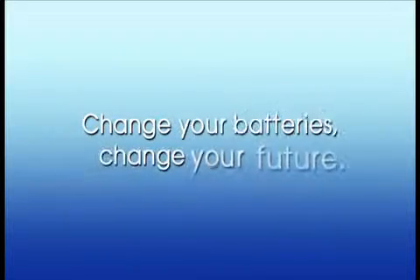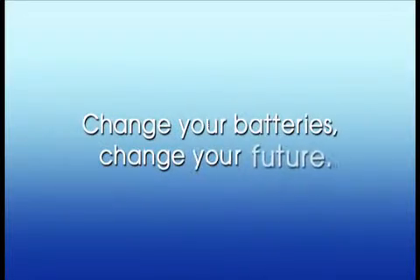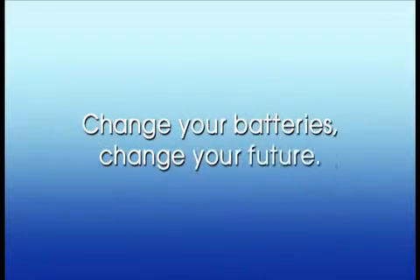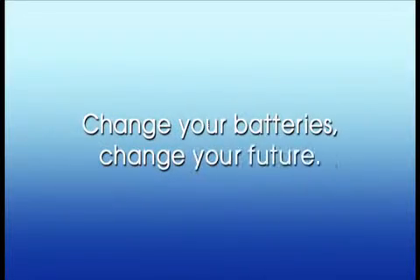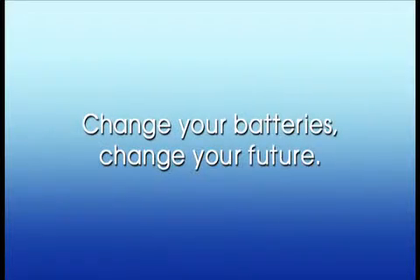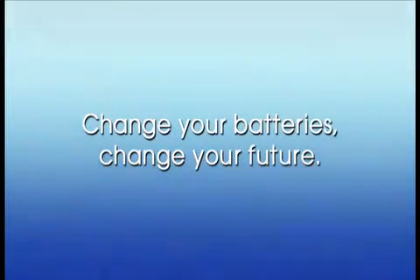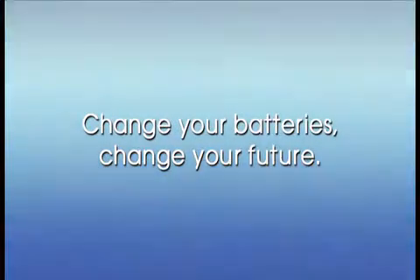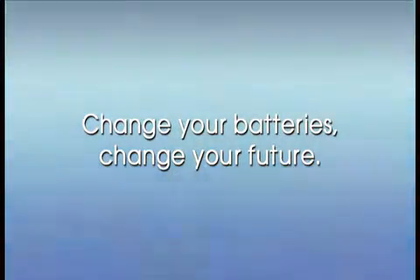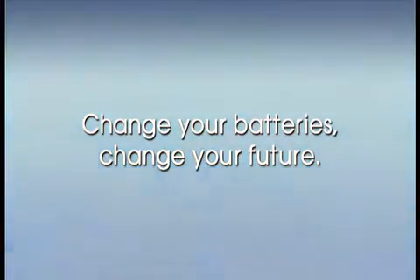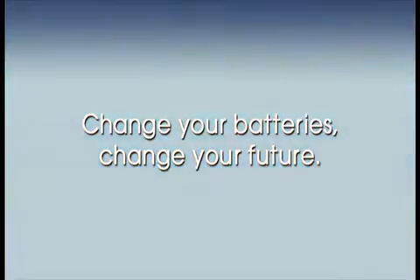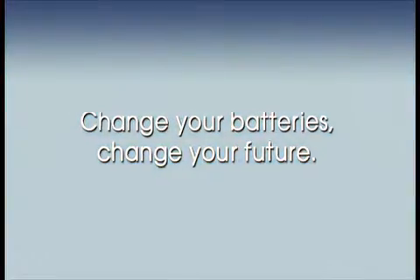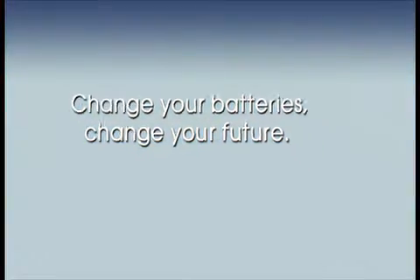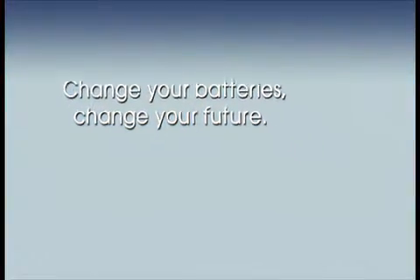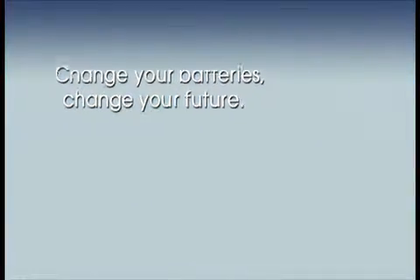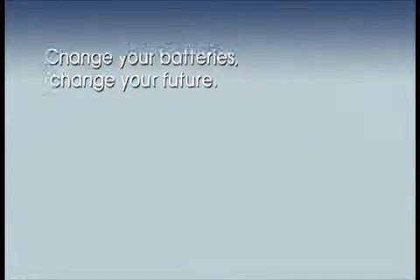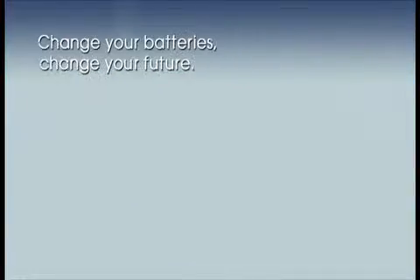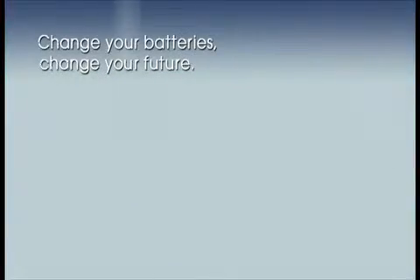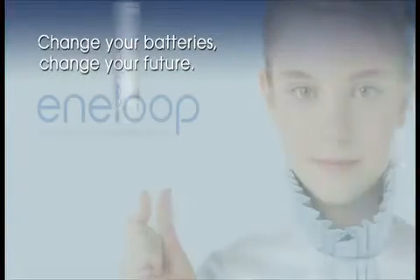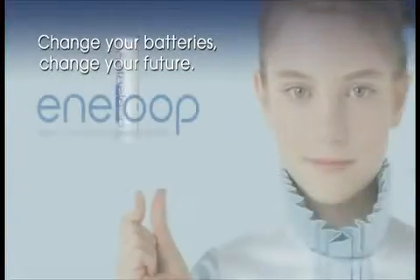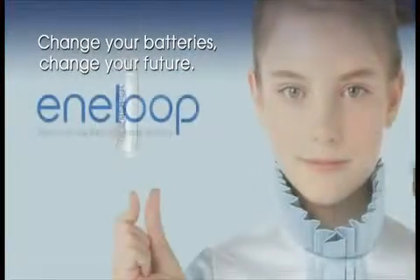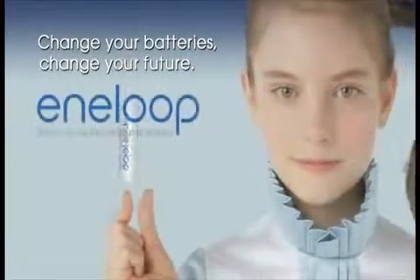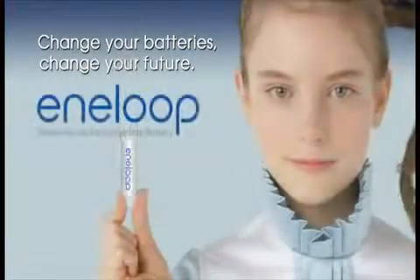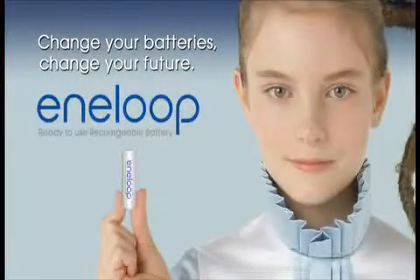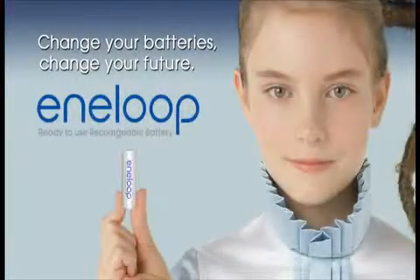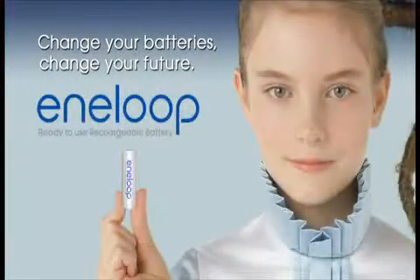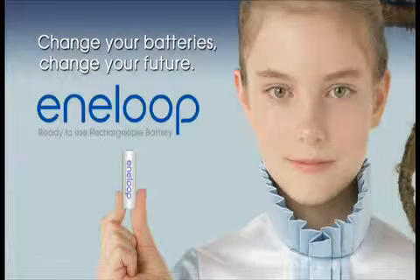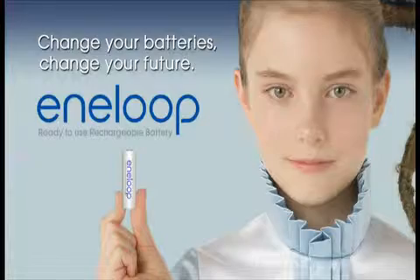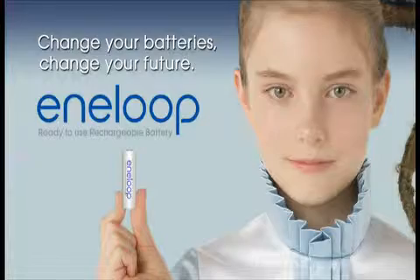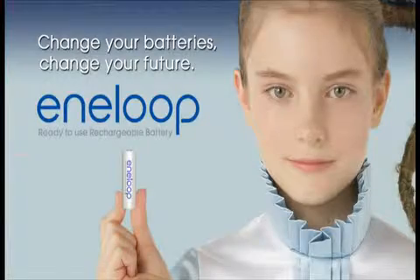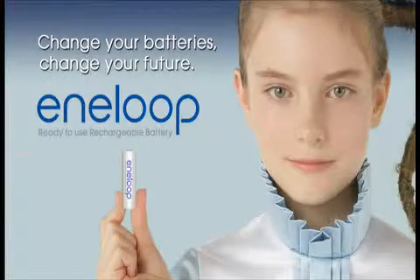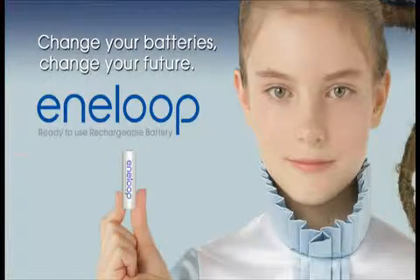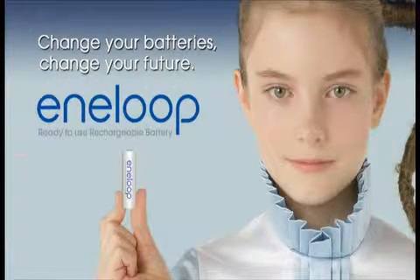Change your batteries, change your future. Eneloop.